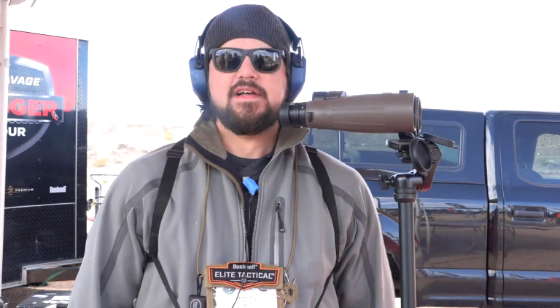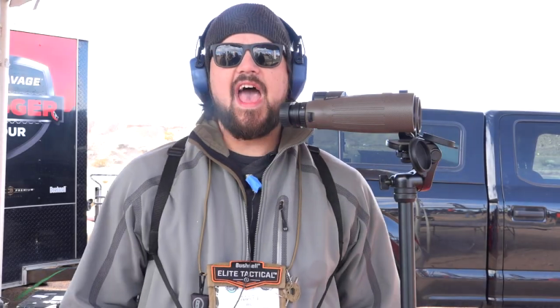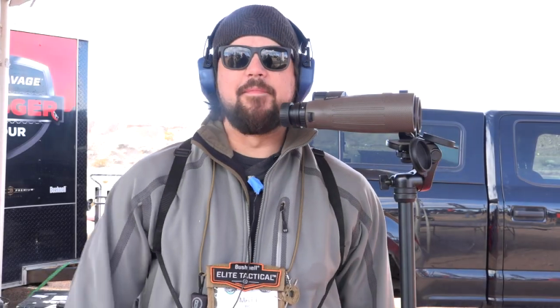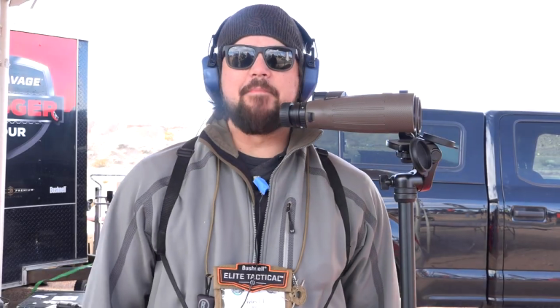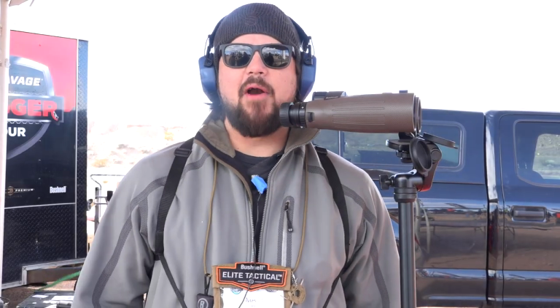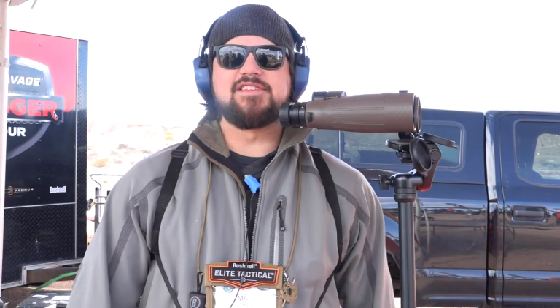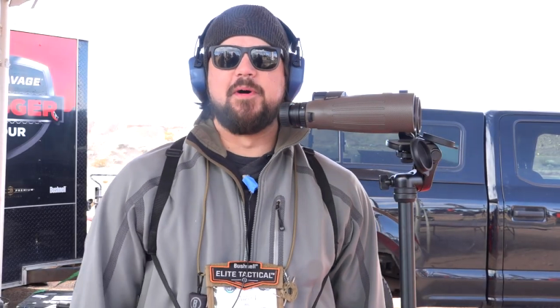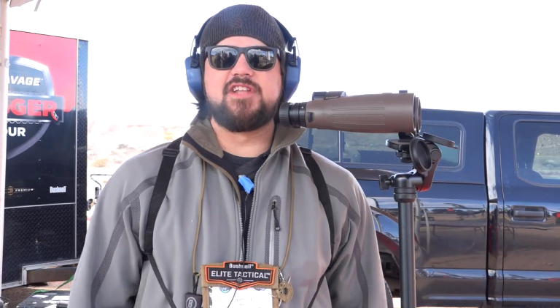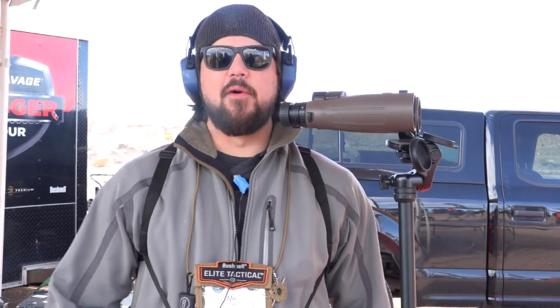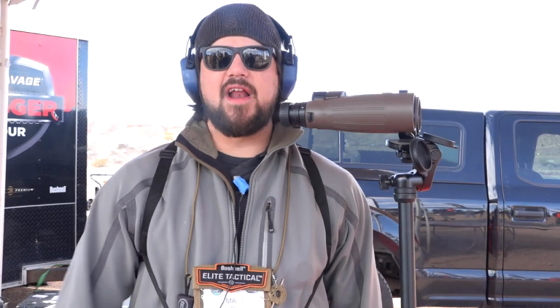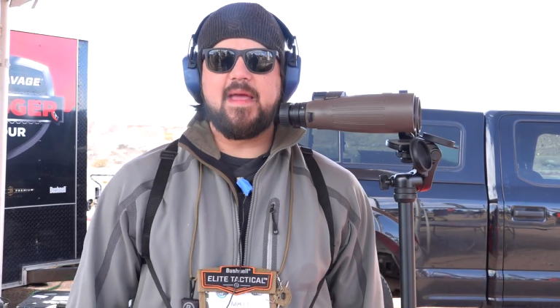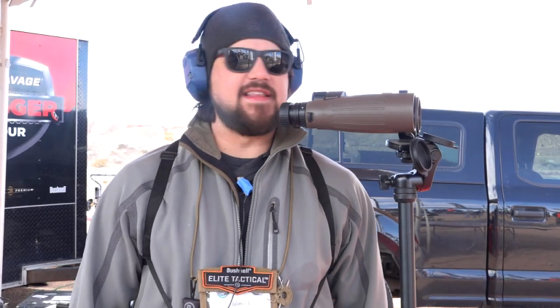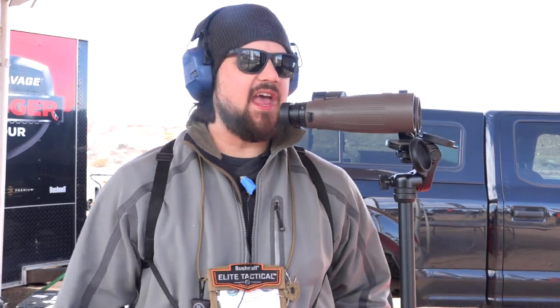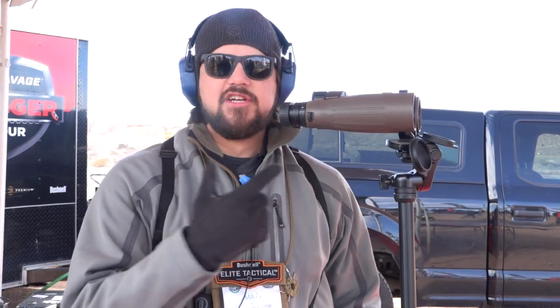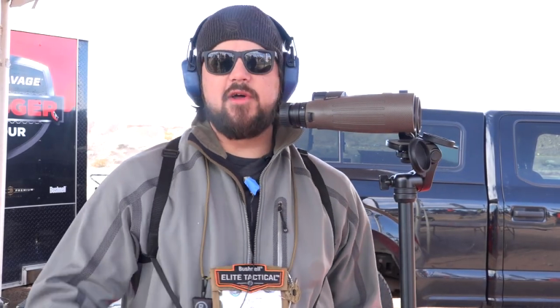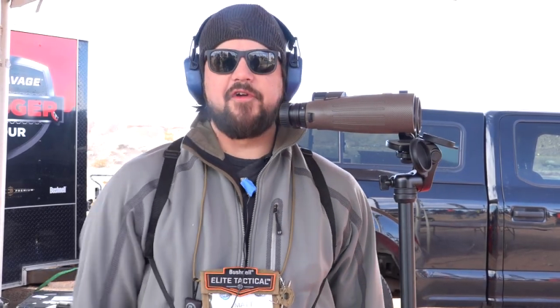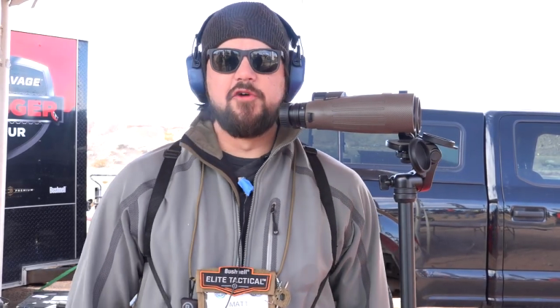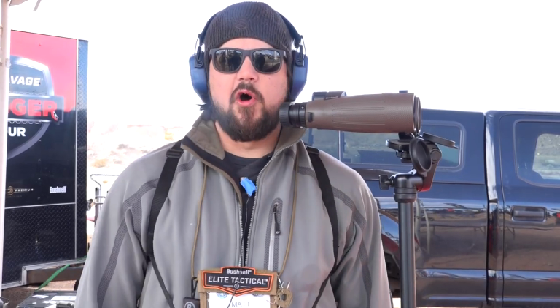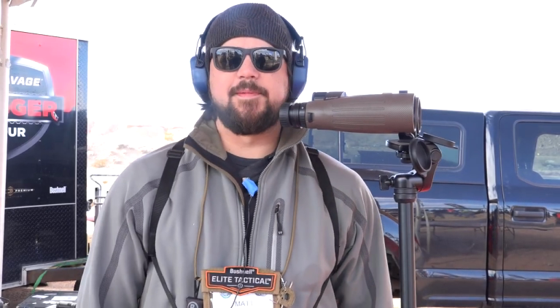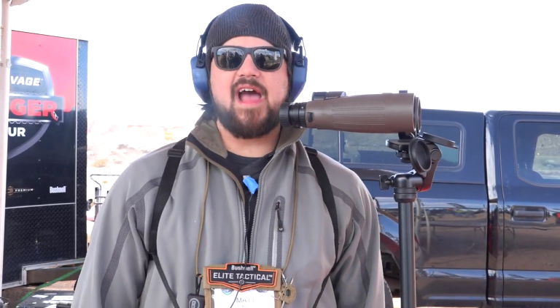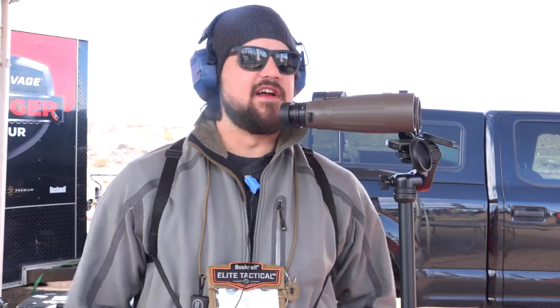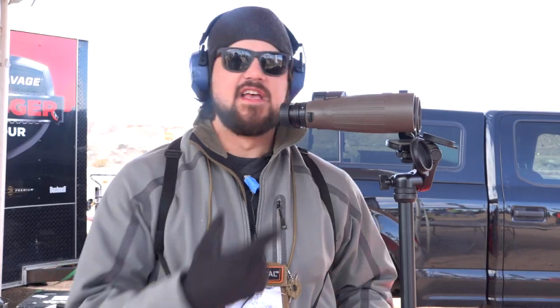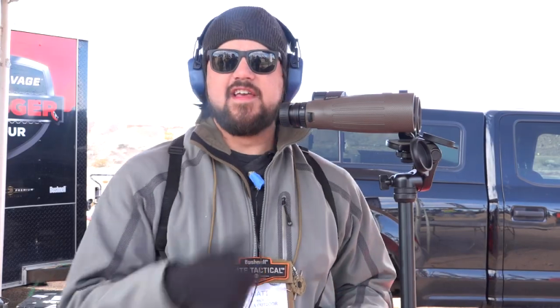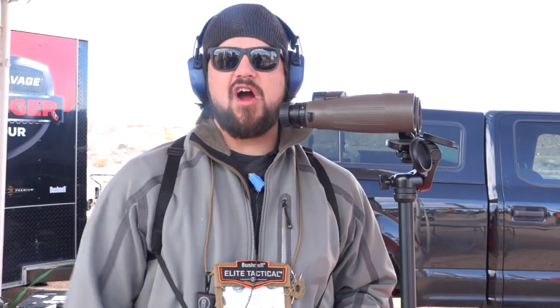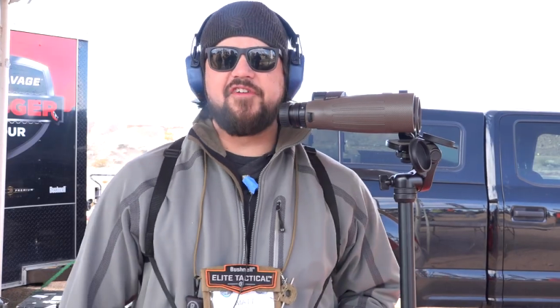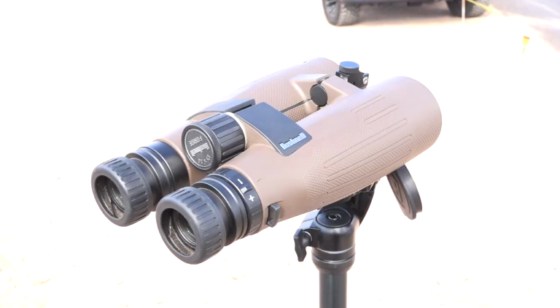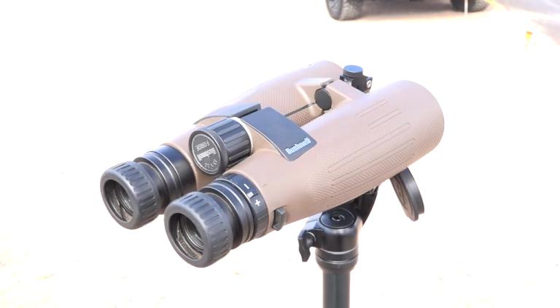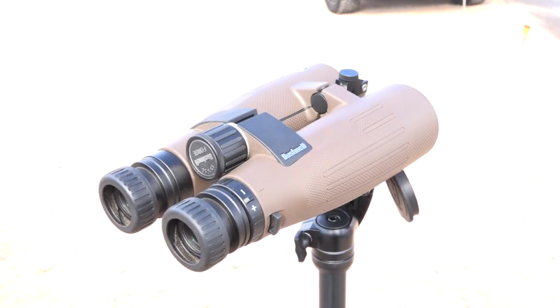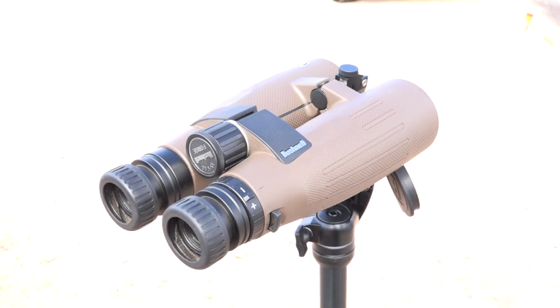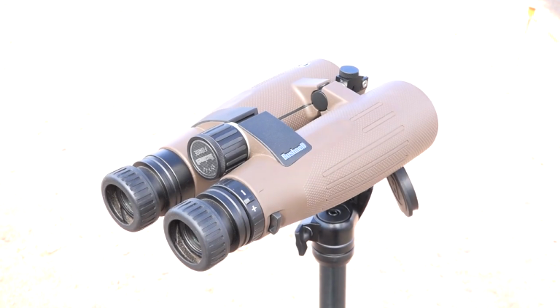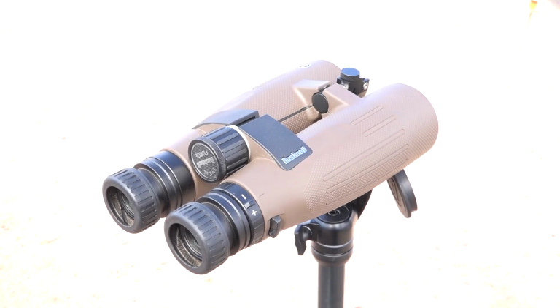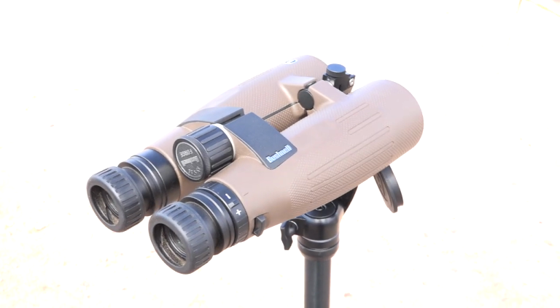Hey everybody, Matt Rice with Bushnell. We're out here at Media Day showing off our new Forge binoculars. These are our 15 by 56 binoculars.